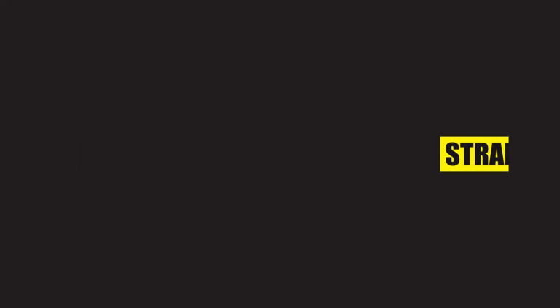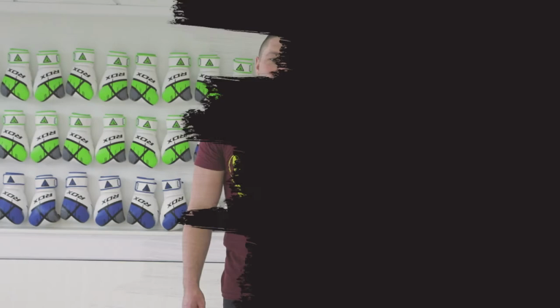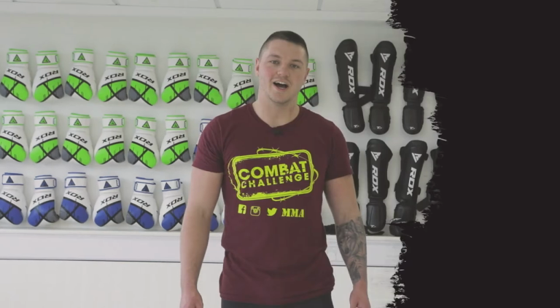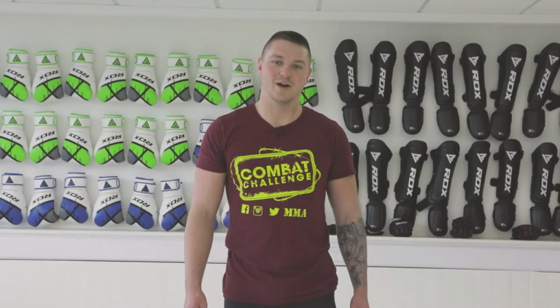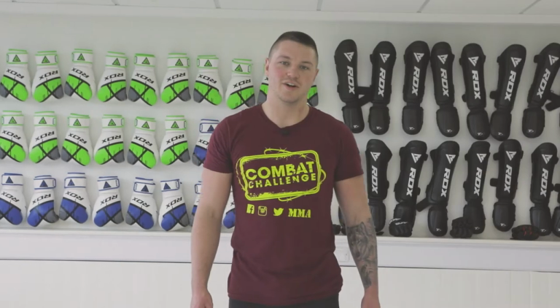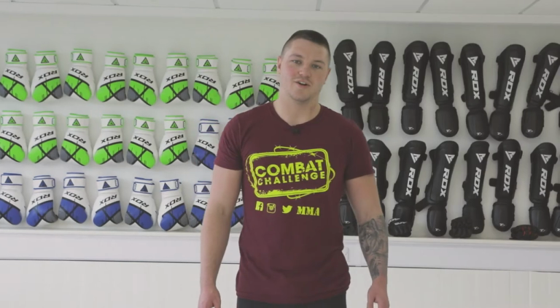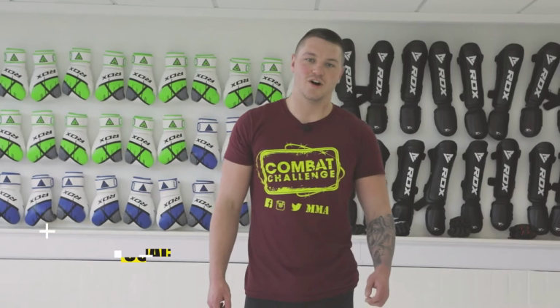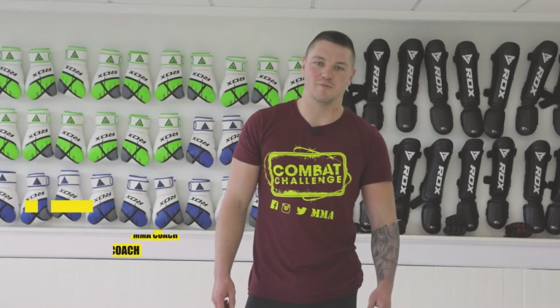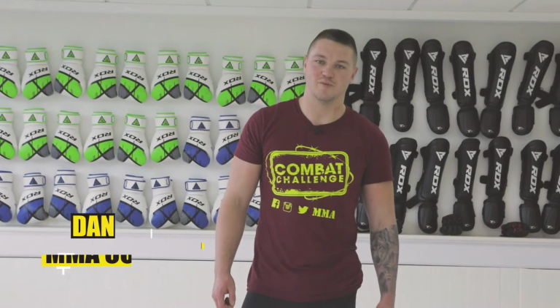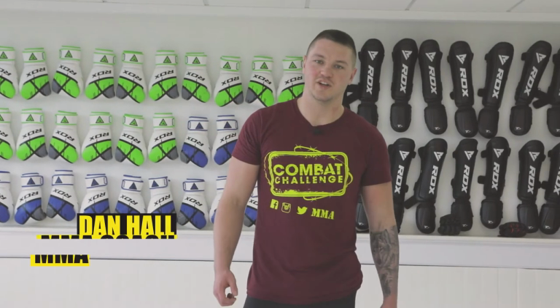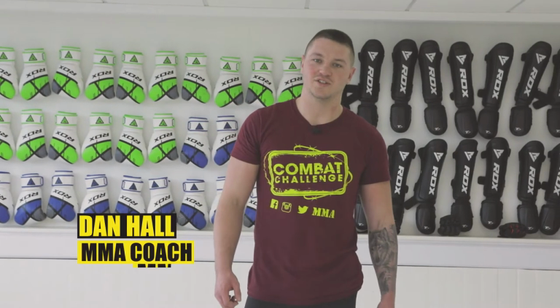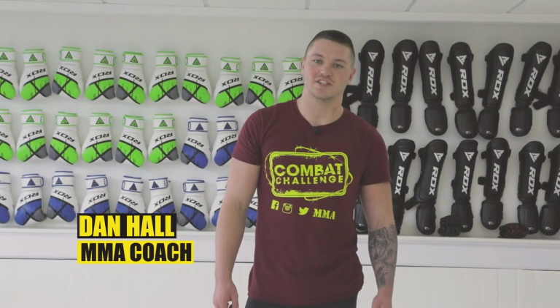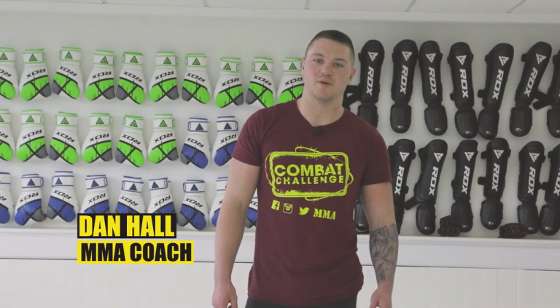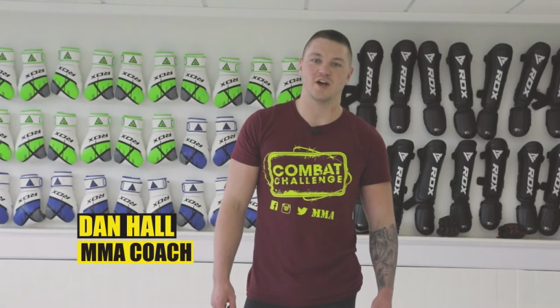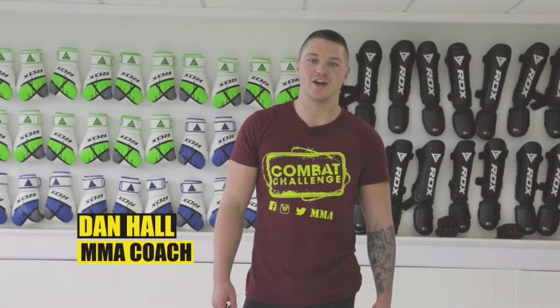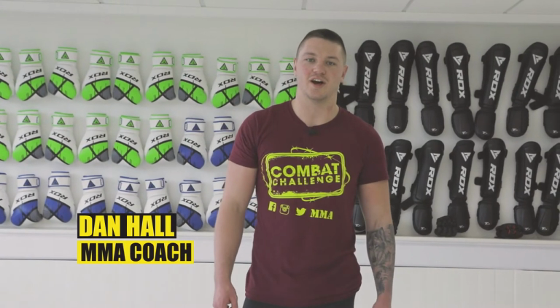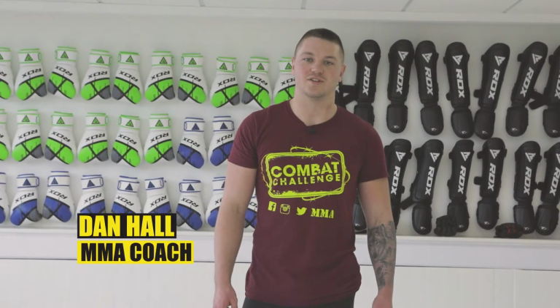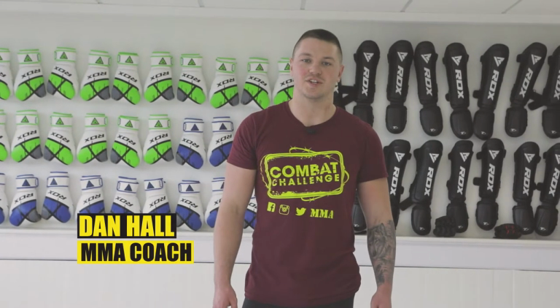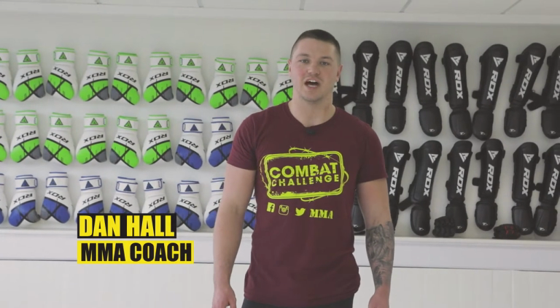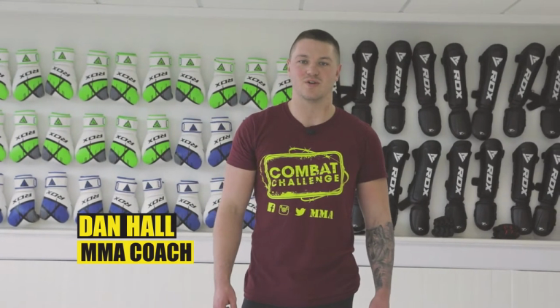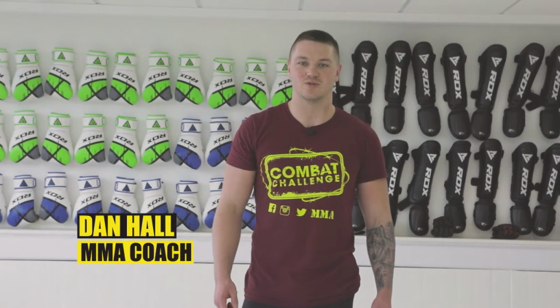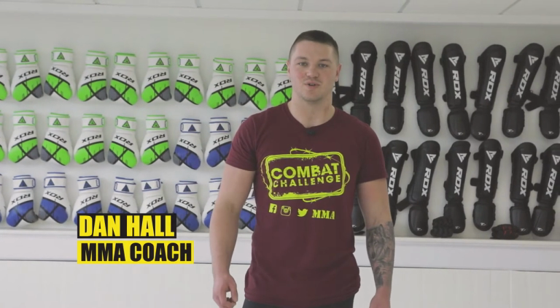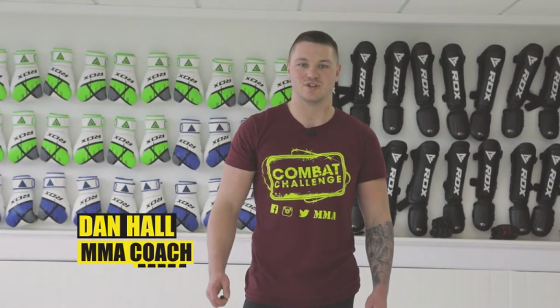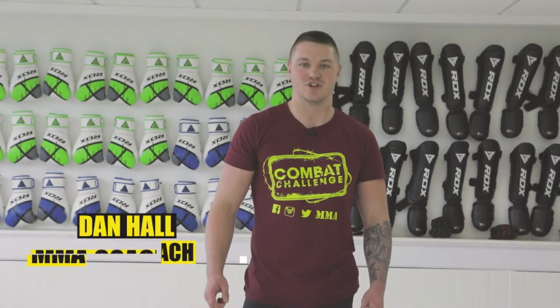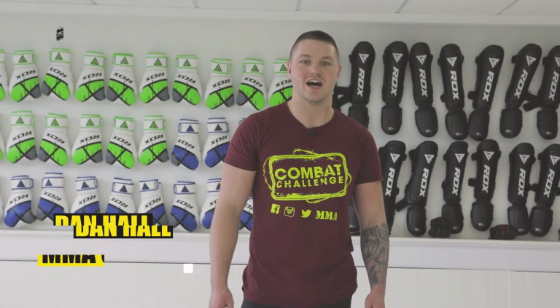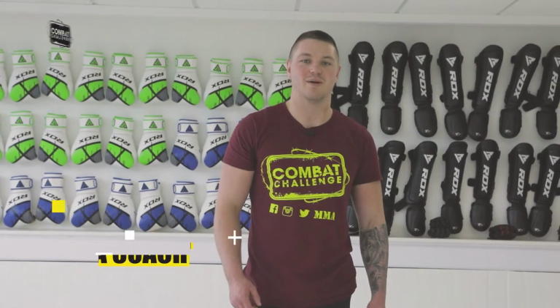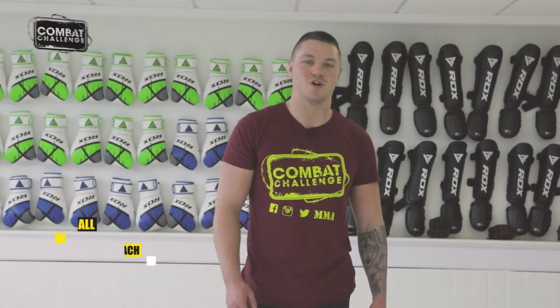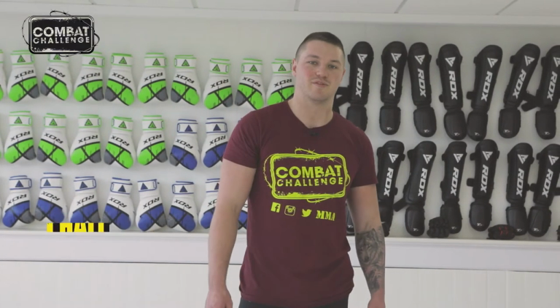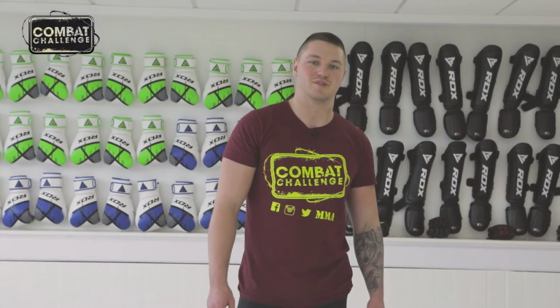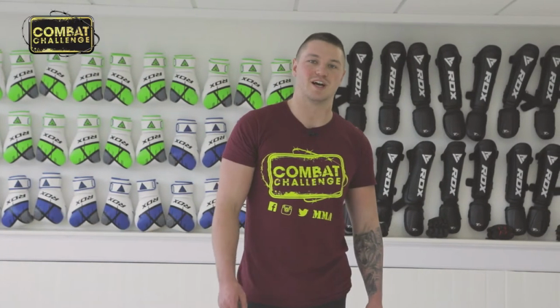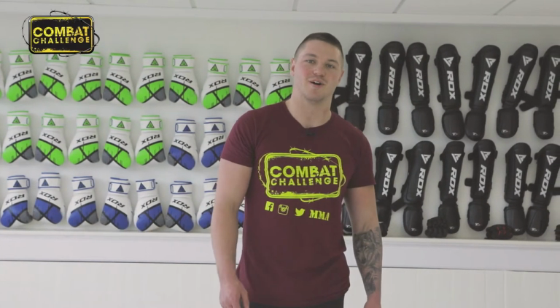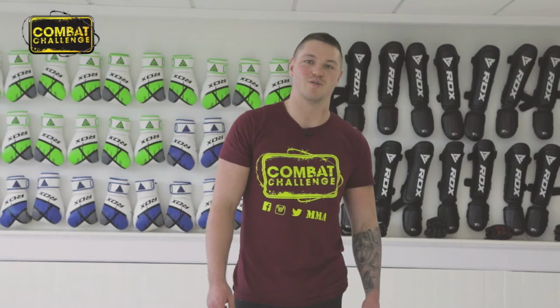Hi, I'm Dan Hall from Allegiance MMA, and today I'm going to be doing a straight arm lock from side mount.